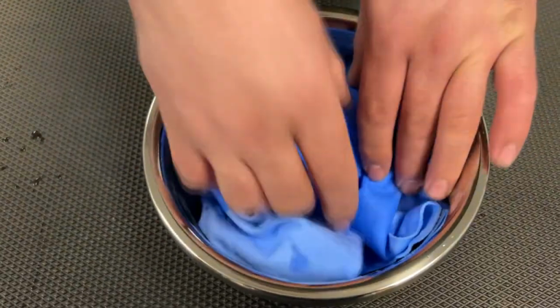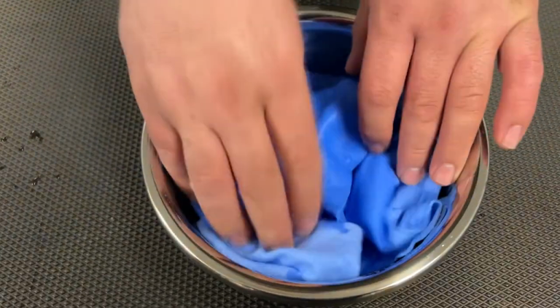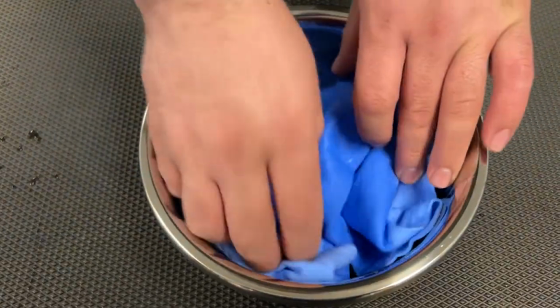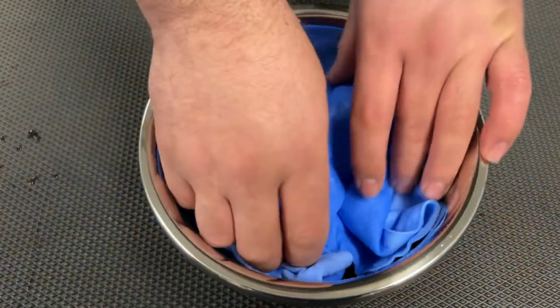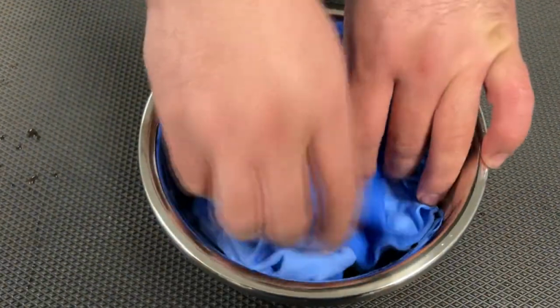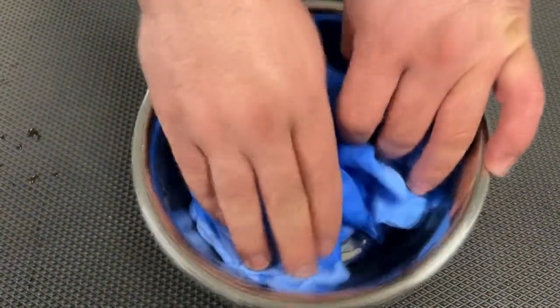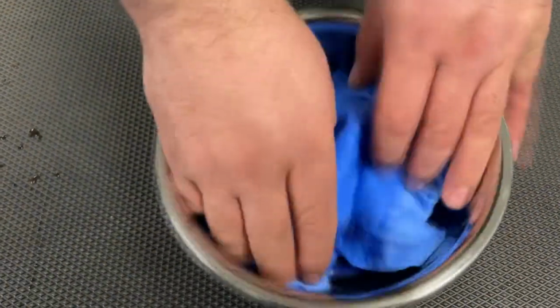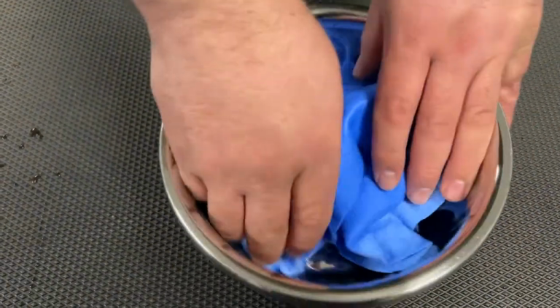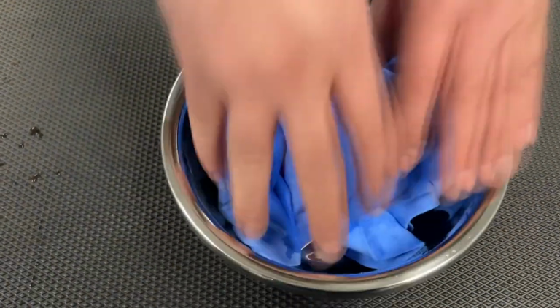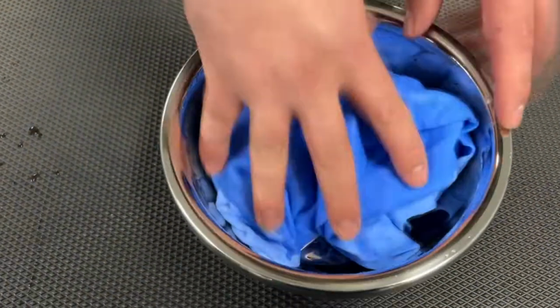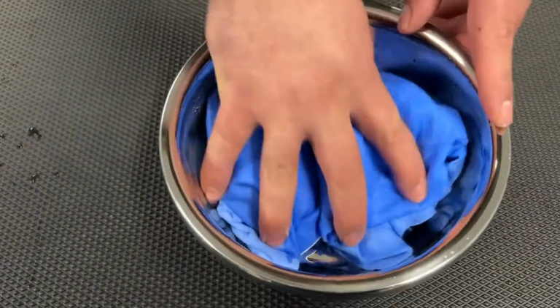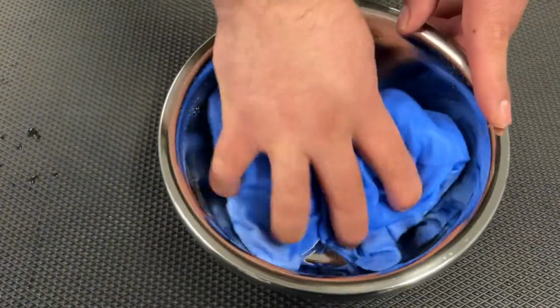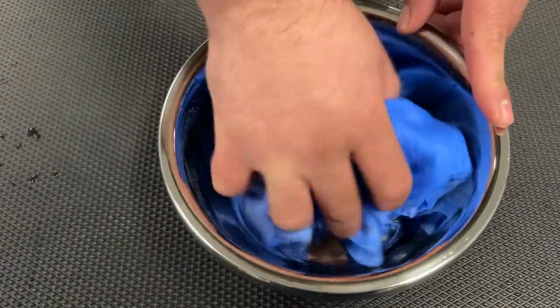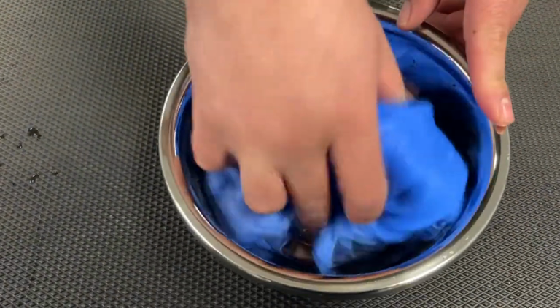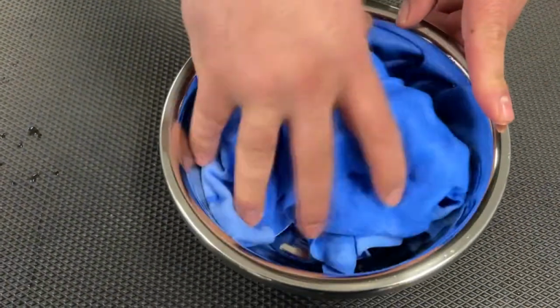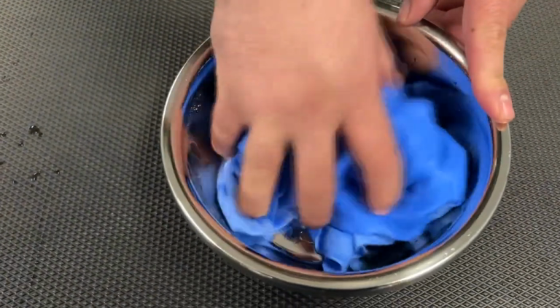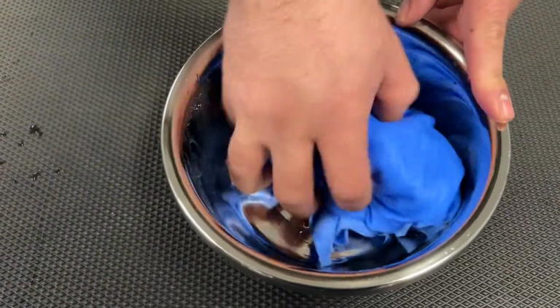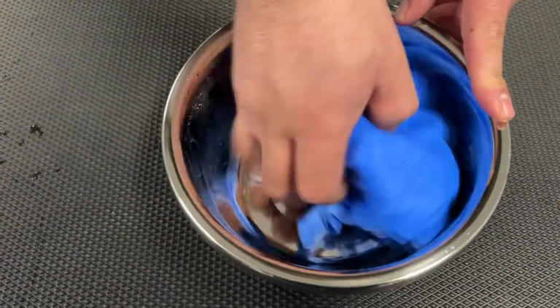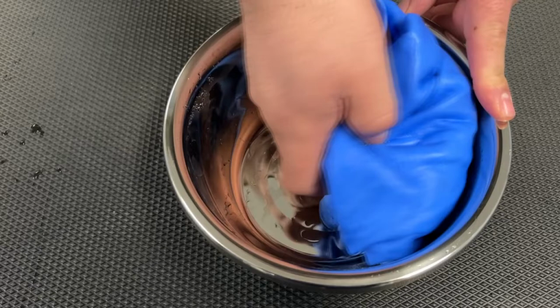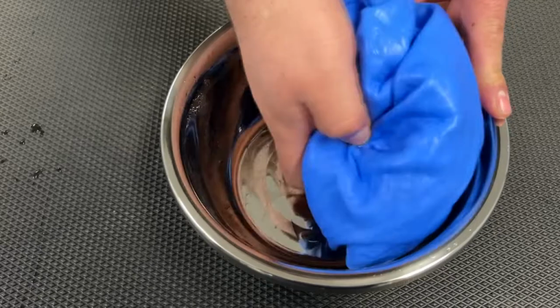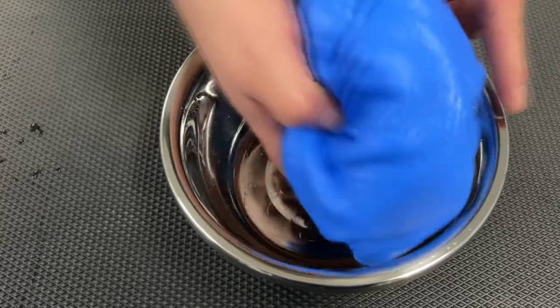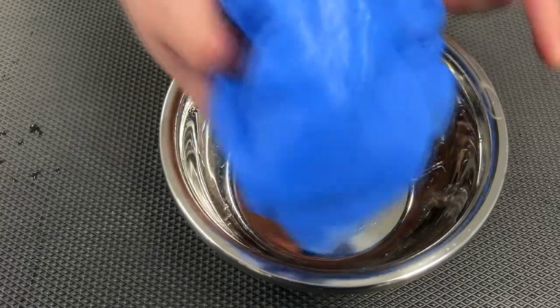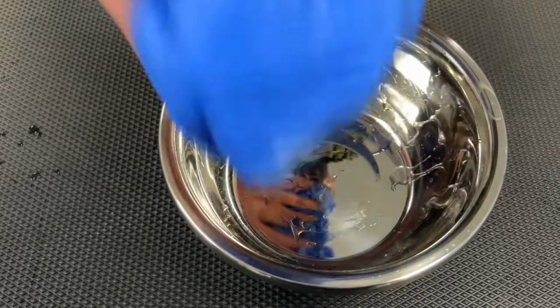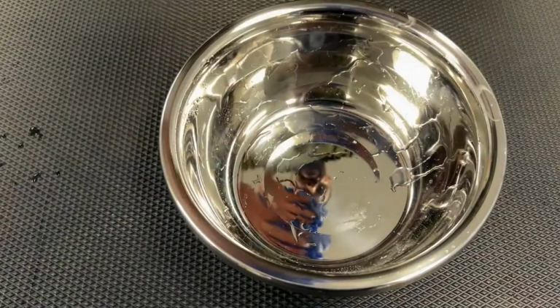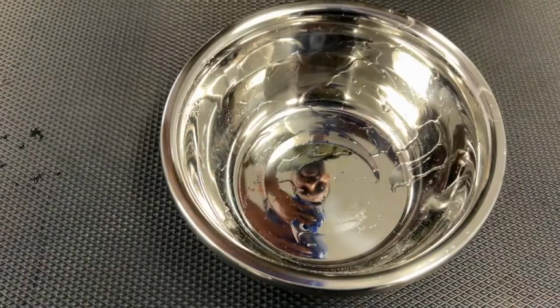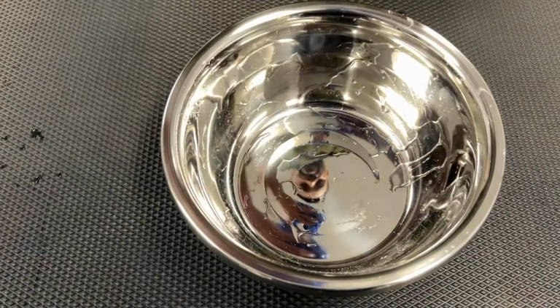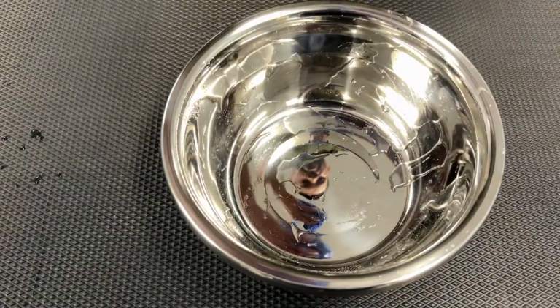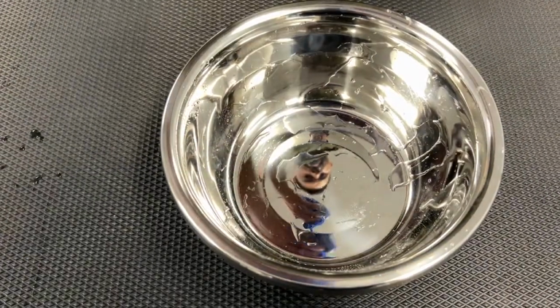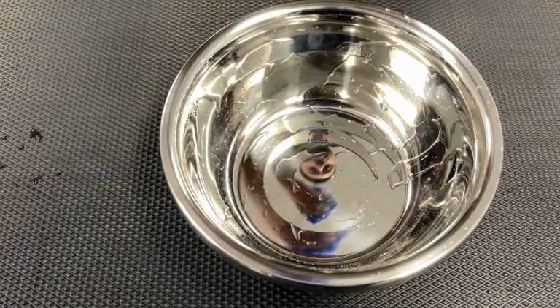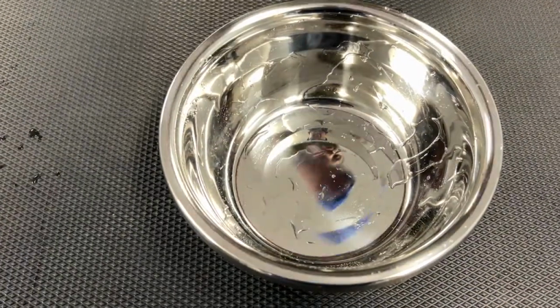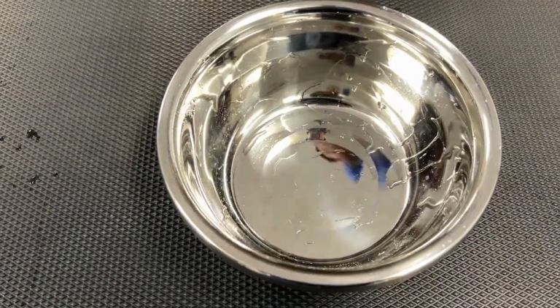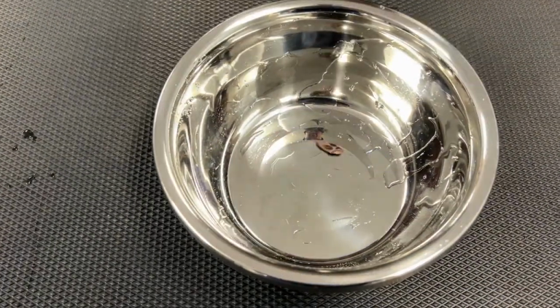These towels have a different texture. Once you try this towel, you will never go back to another towel.